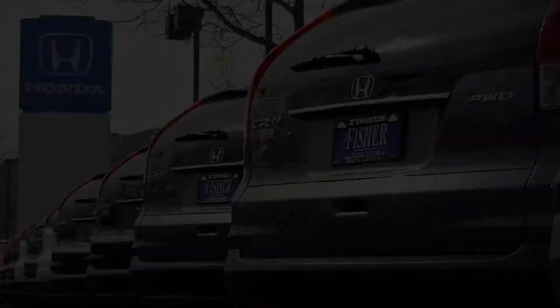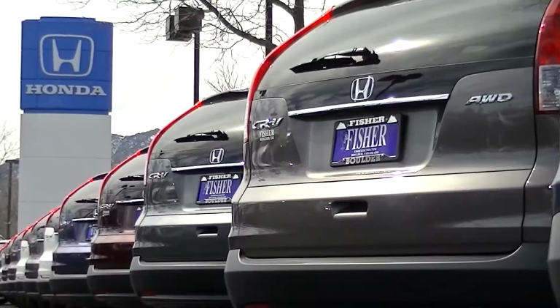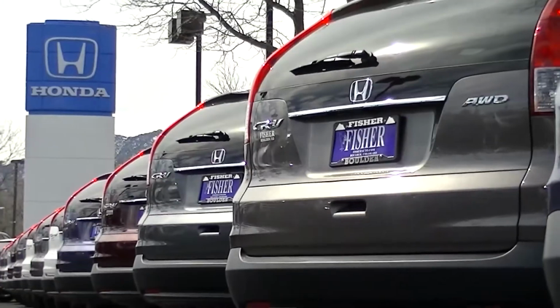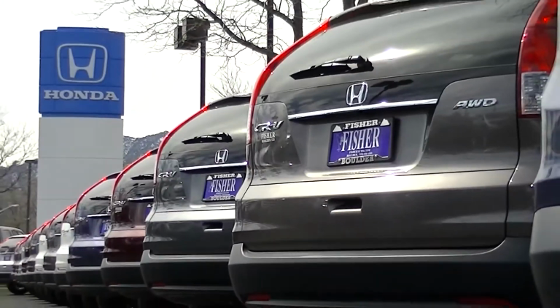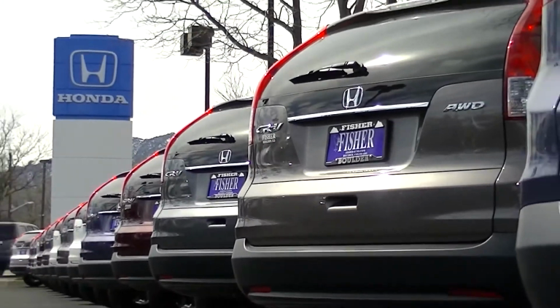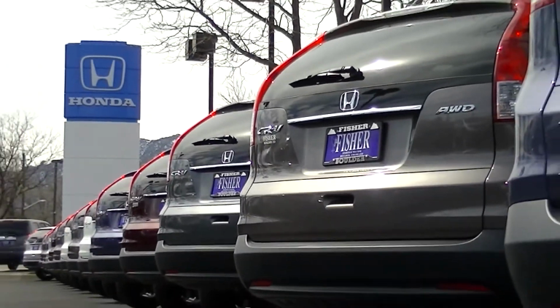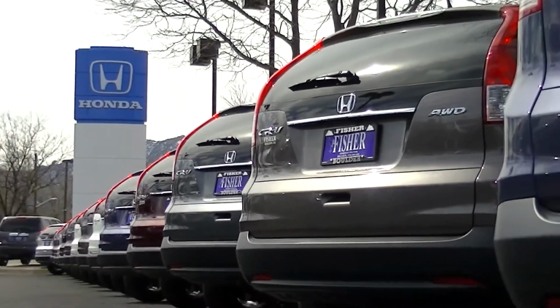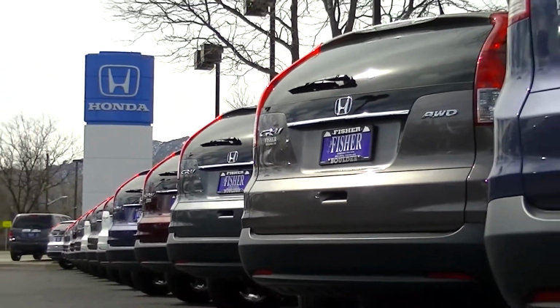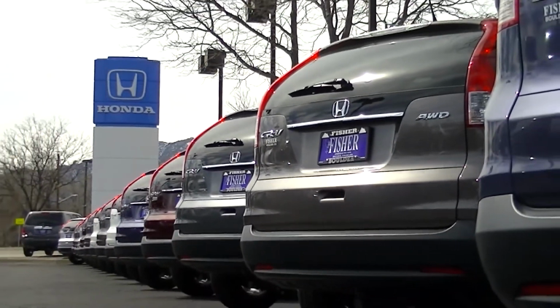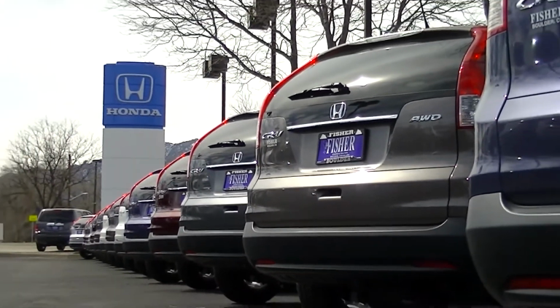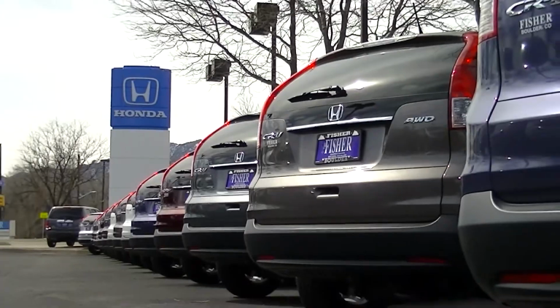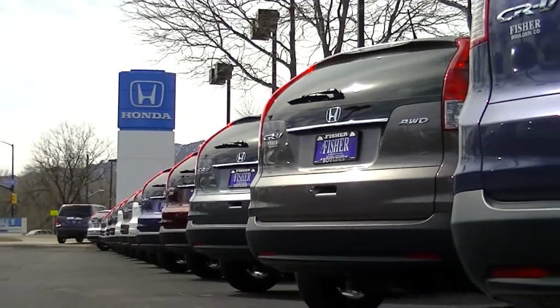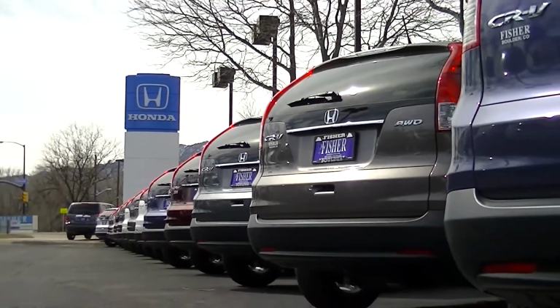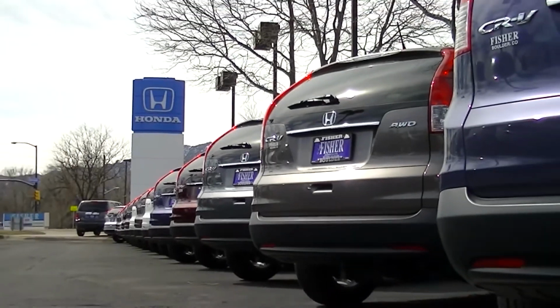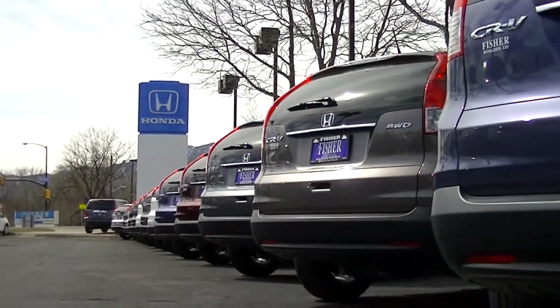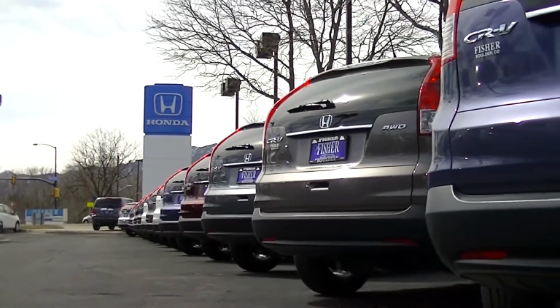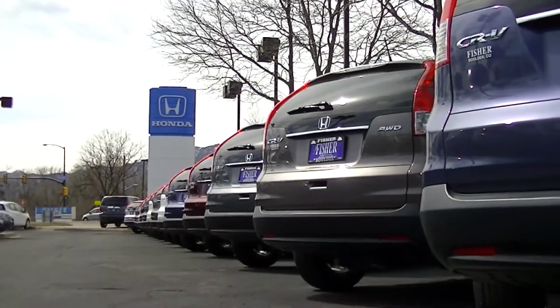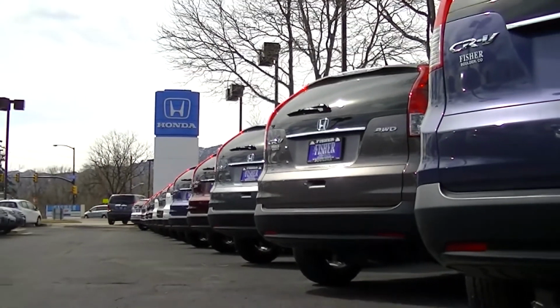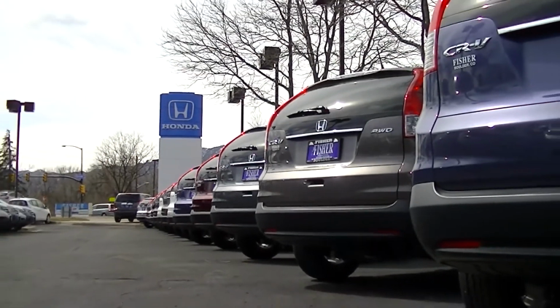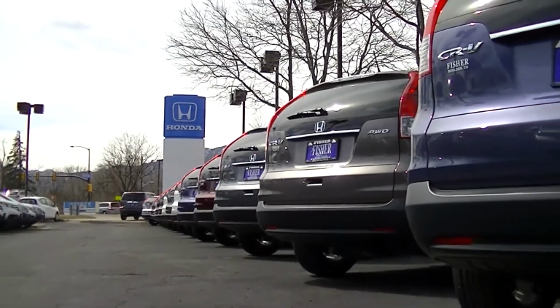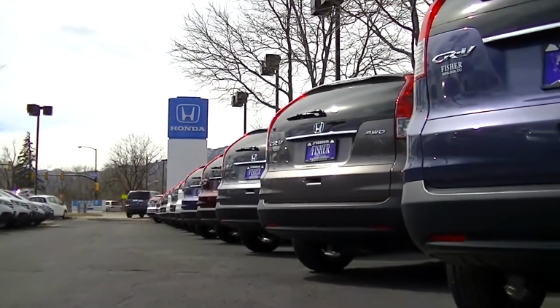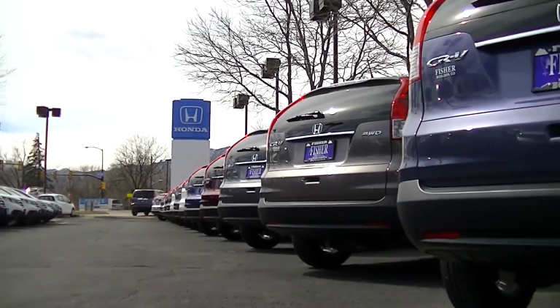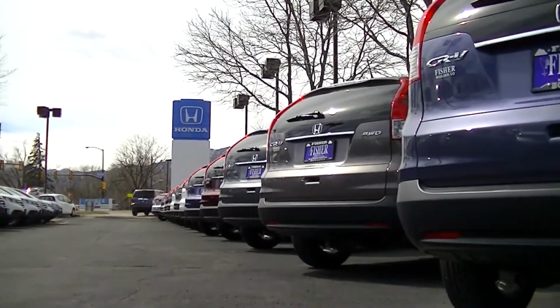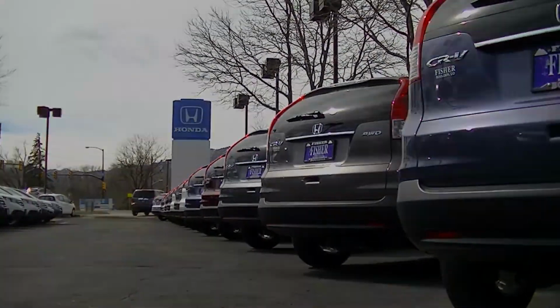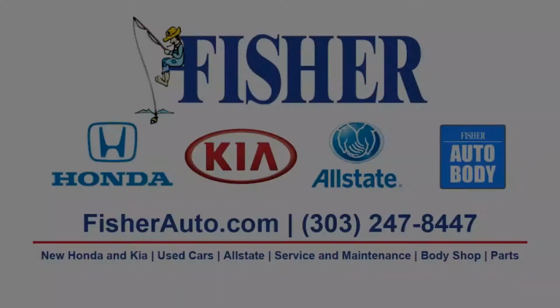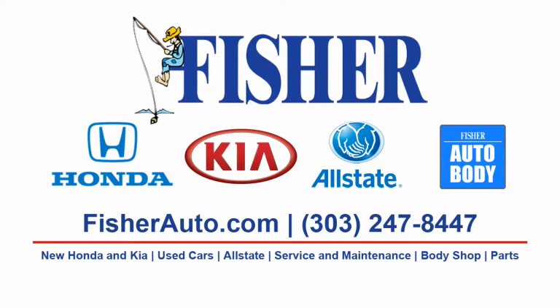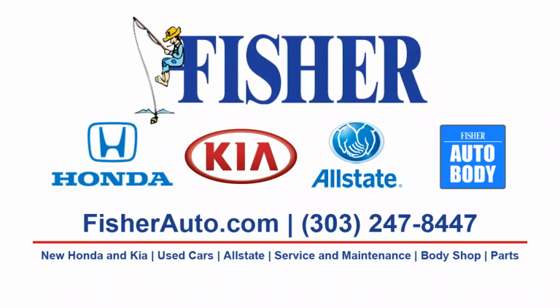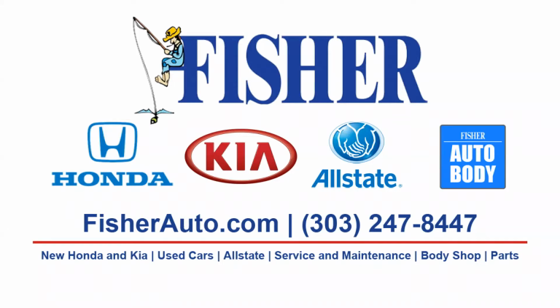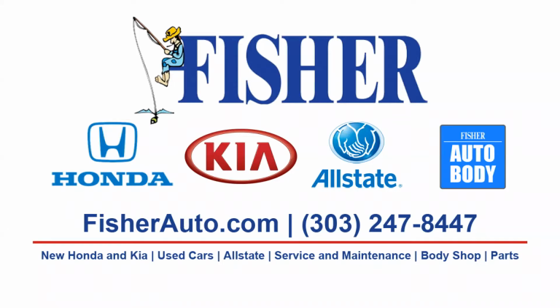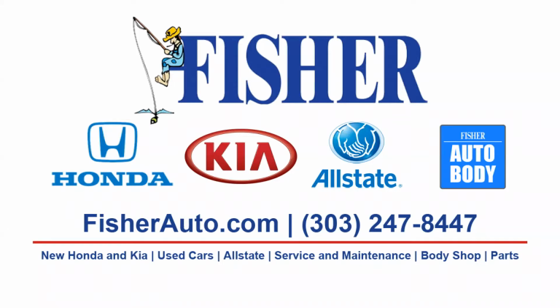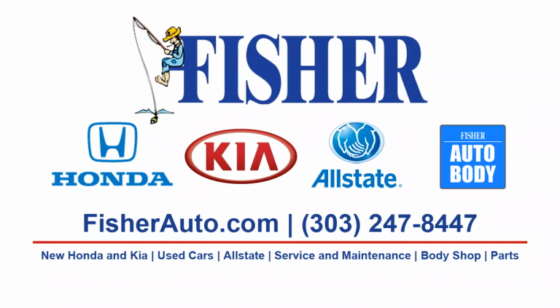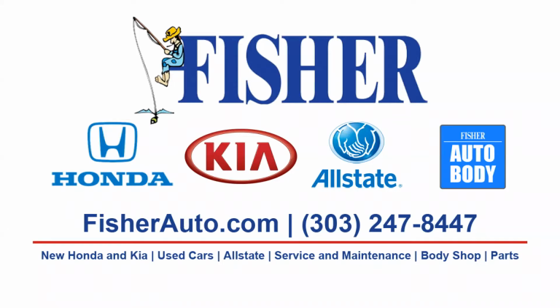So if you're shopping for a Subaru Forester, don't make a decision until you come test drive a Honda CR-V at Fisher Honda in Boulder, Colorado.